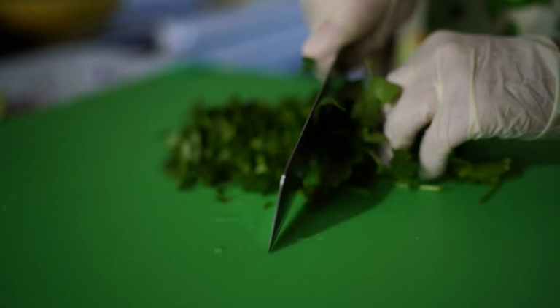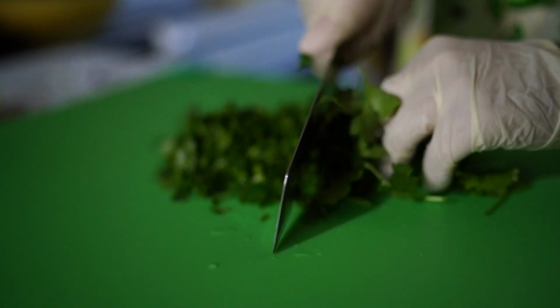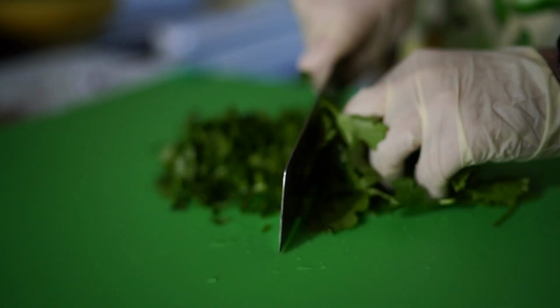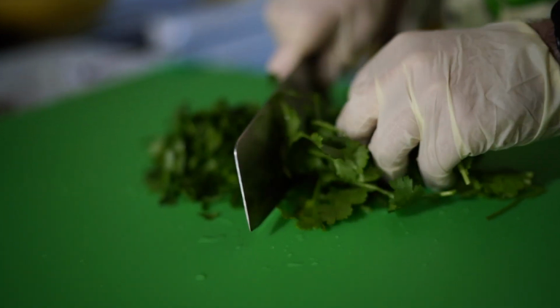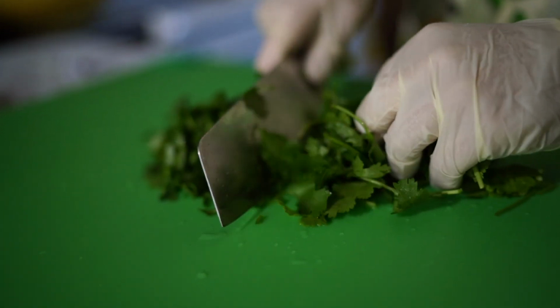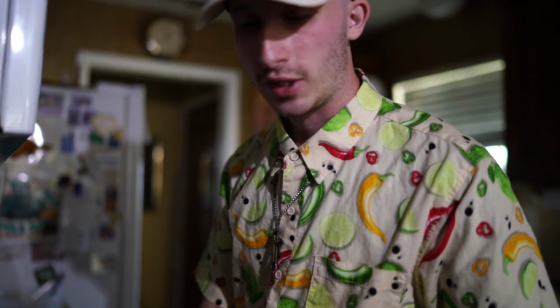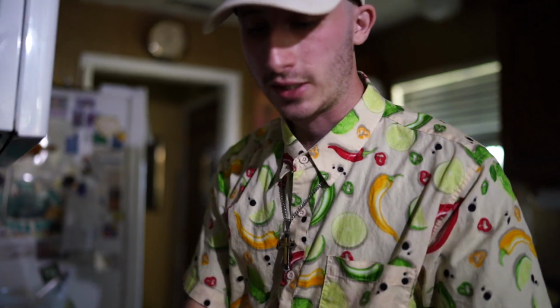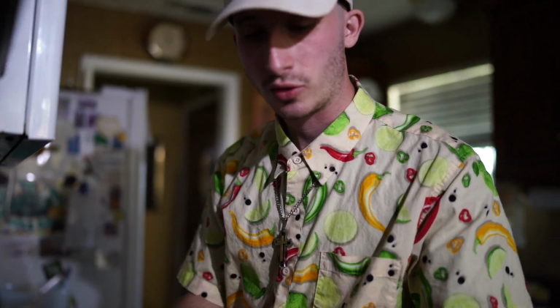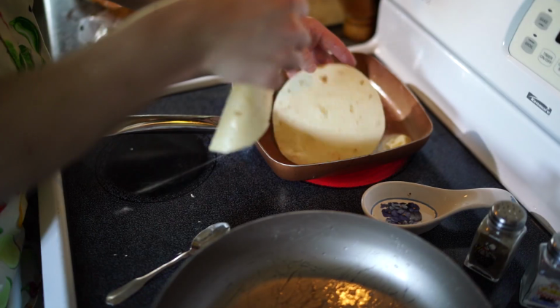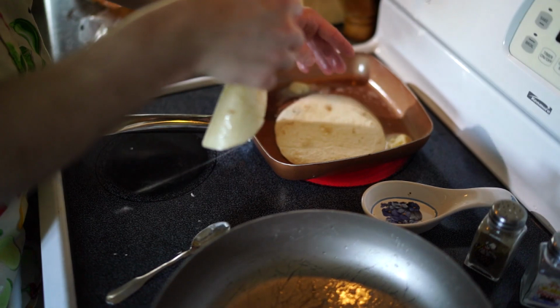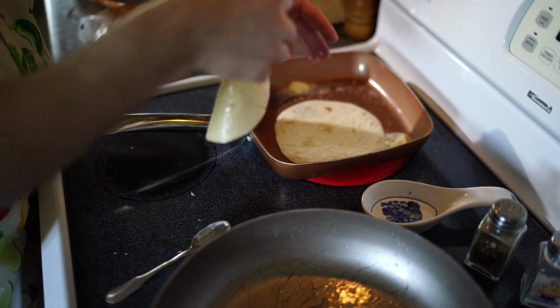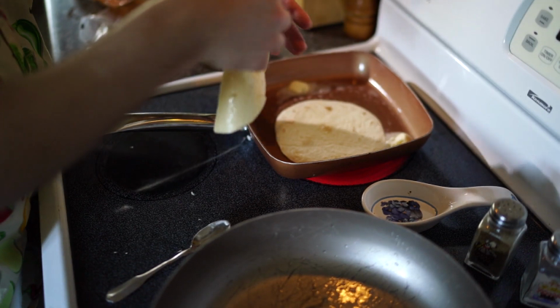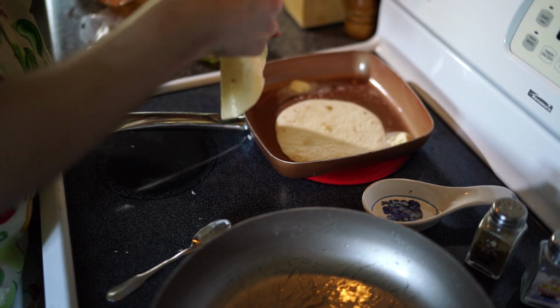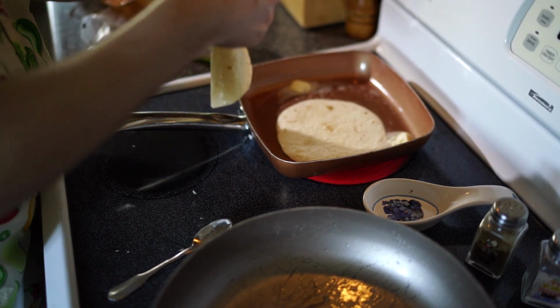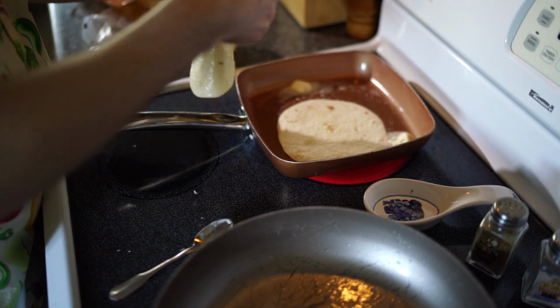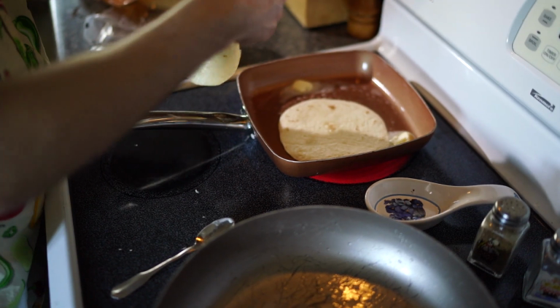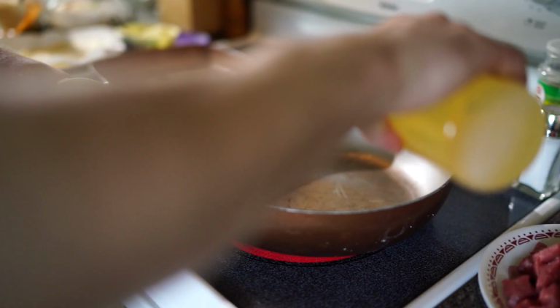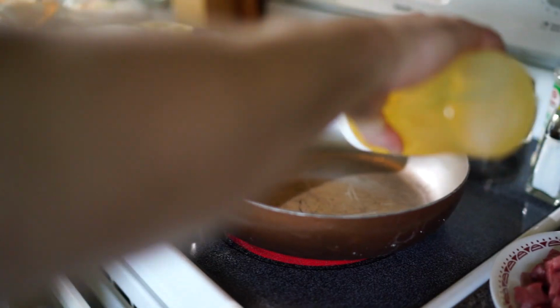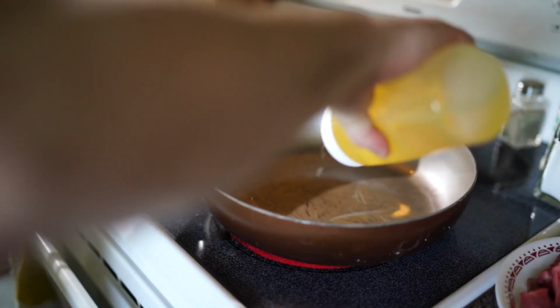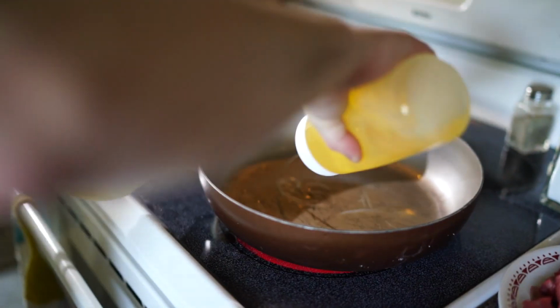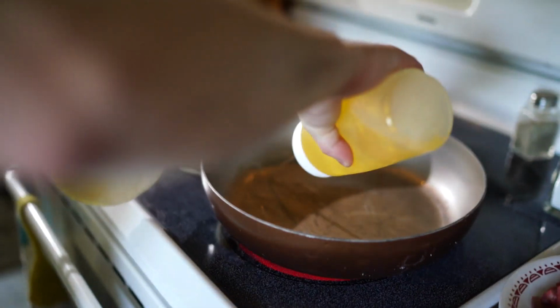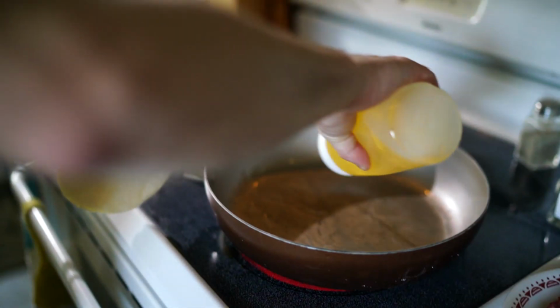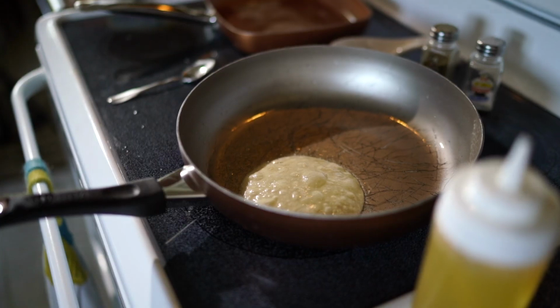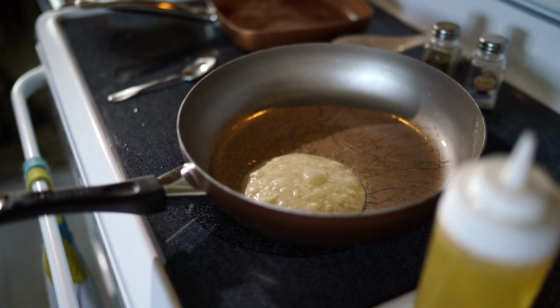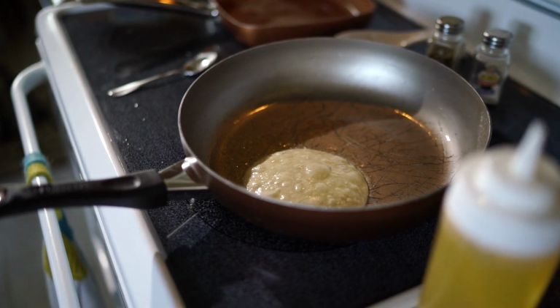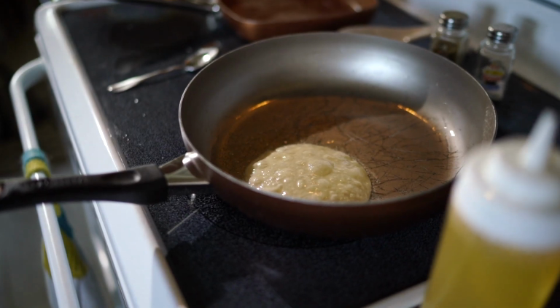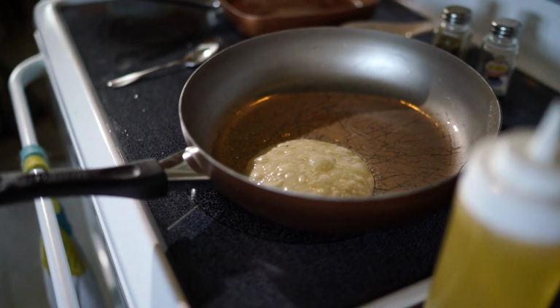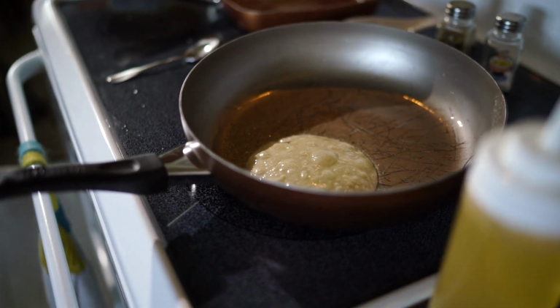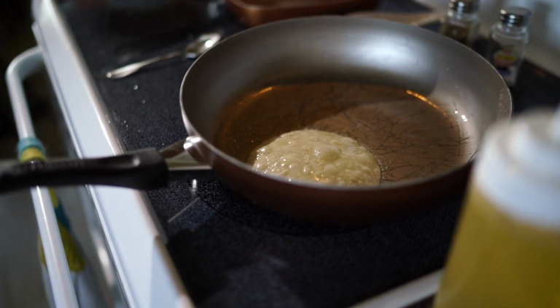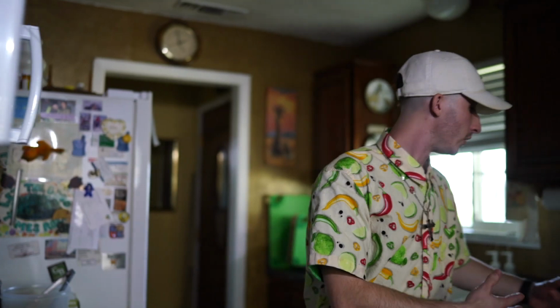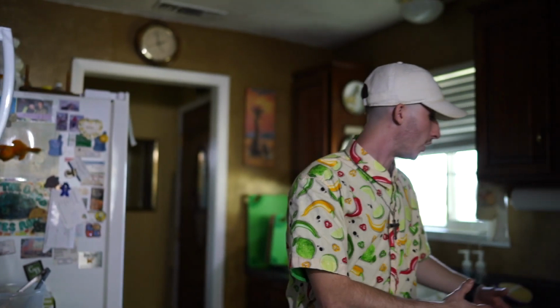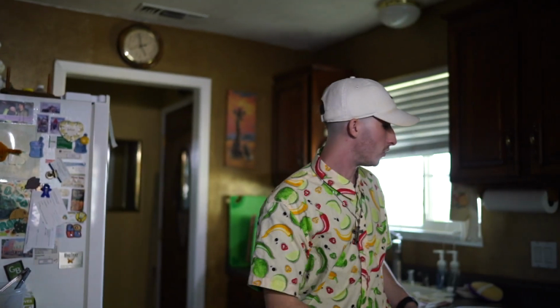I'm going to teach you how to take the corn tortillas and make them ready for street tacos.